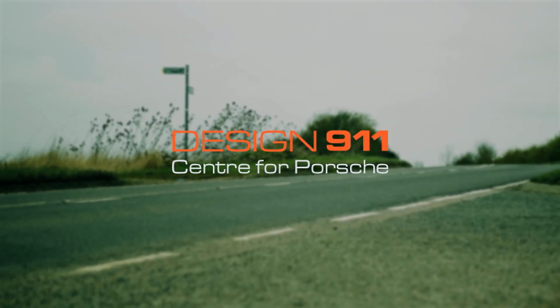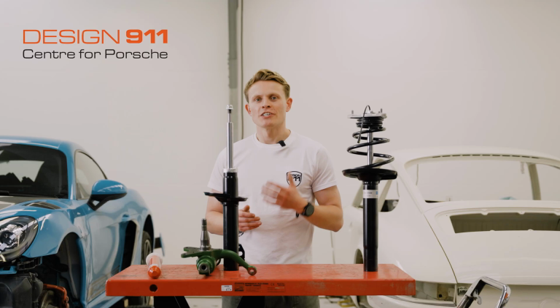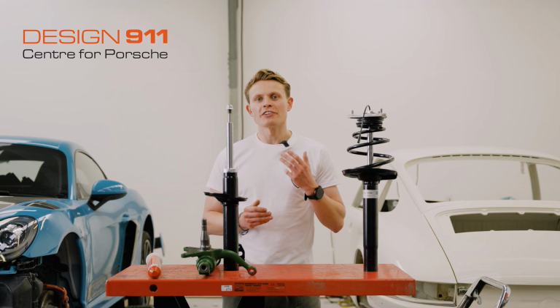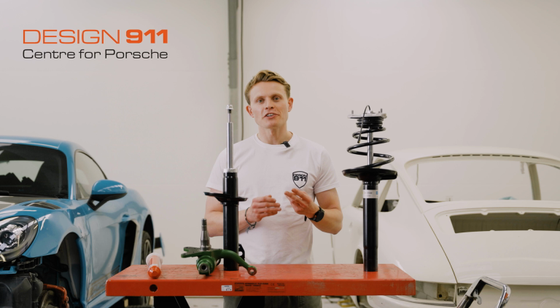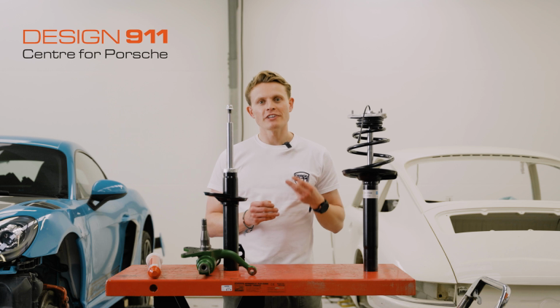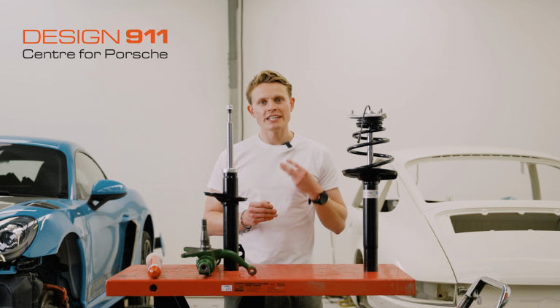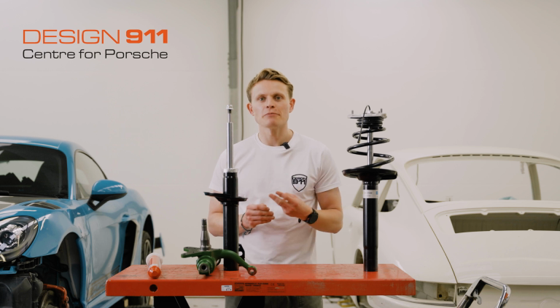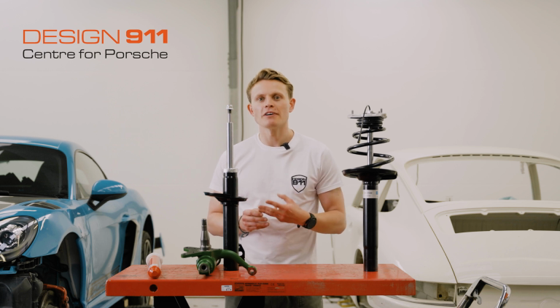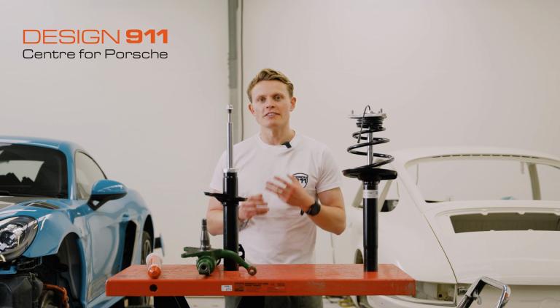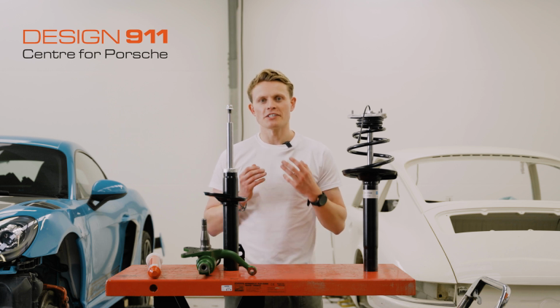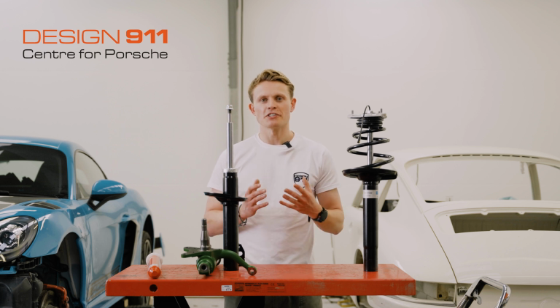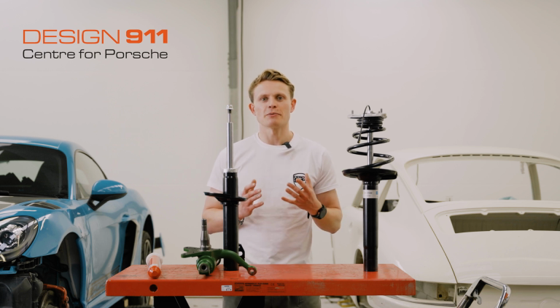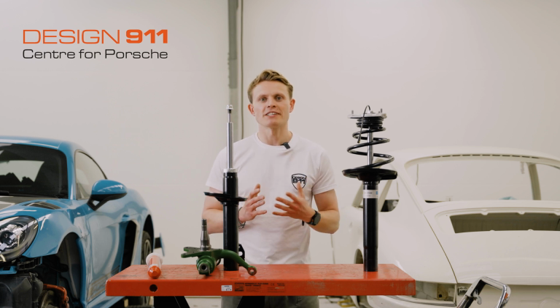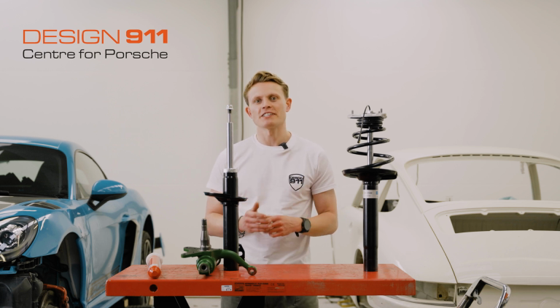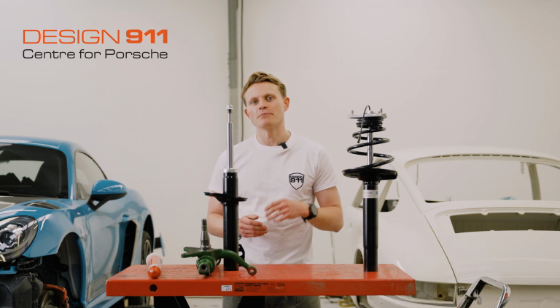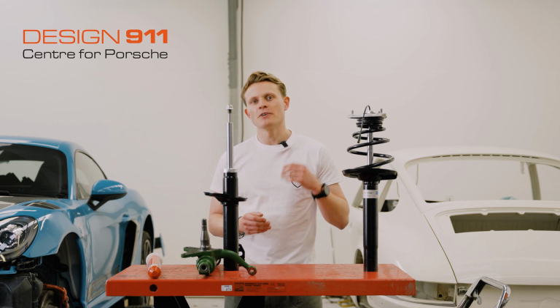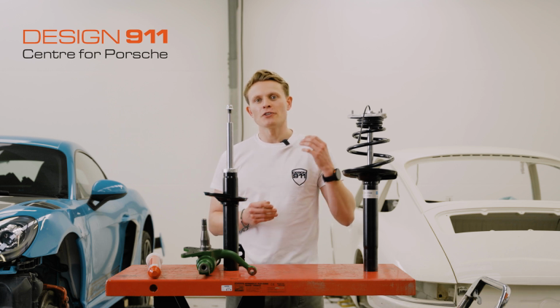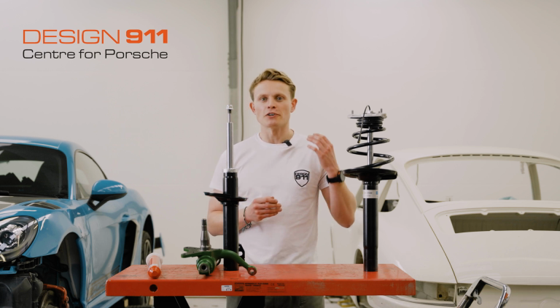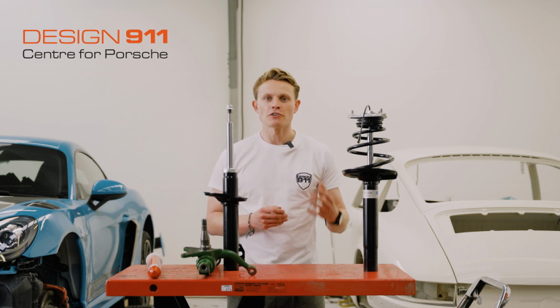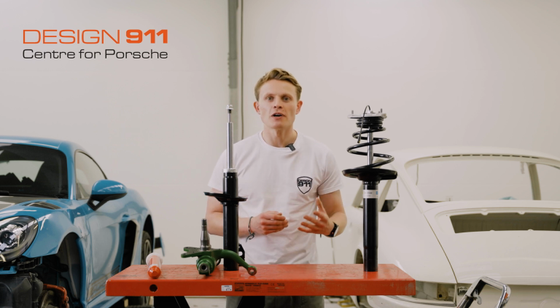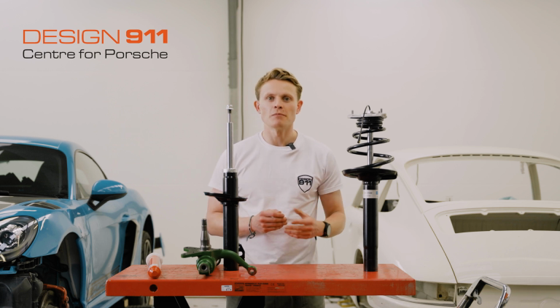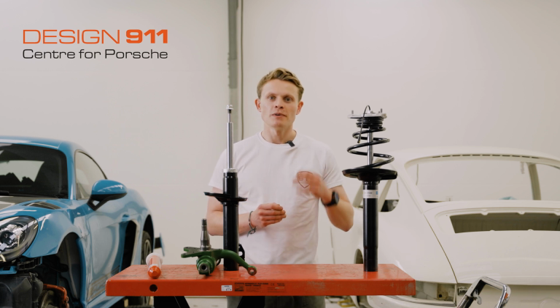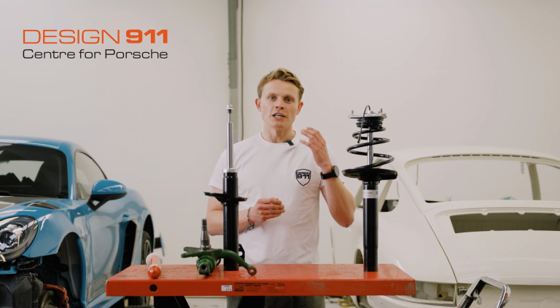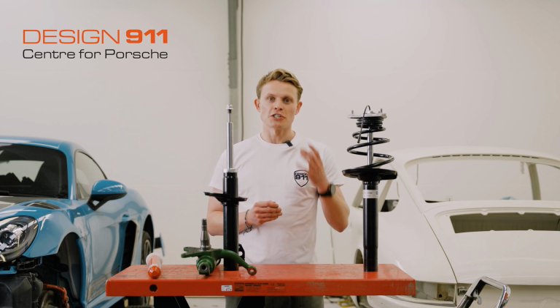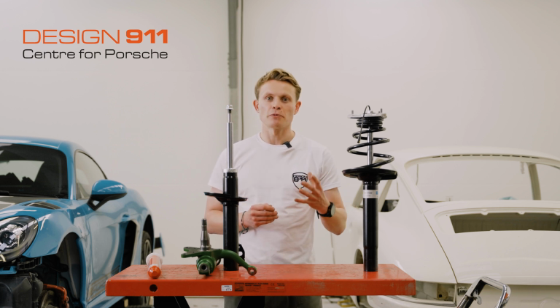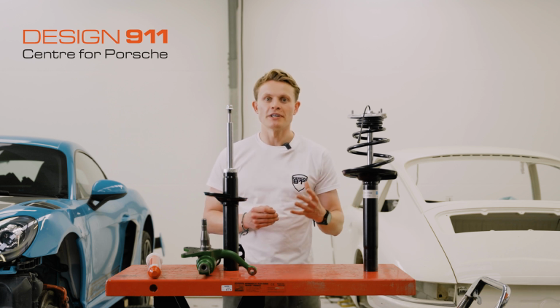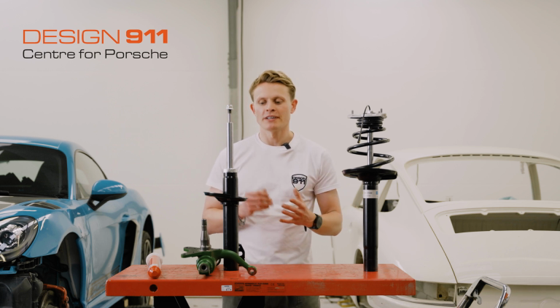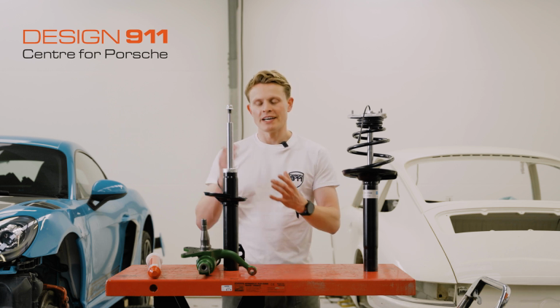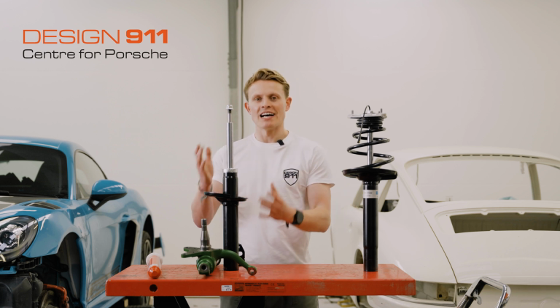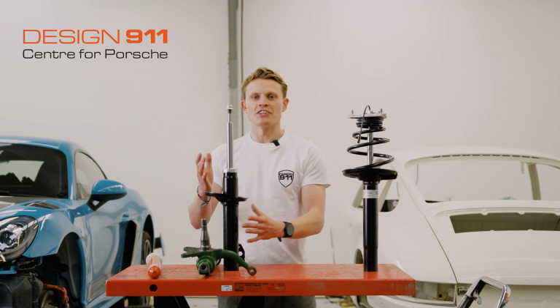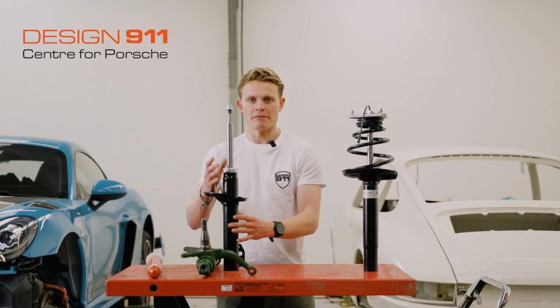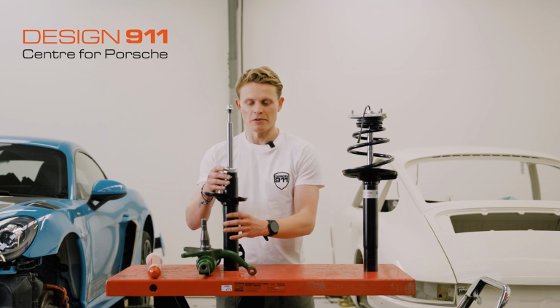So there are three key components to your suspension system: the control arm, a spring, and the damper.